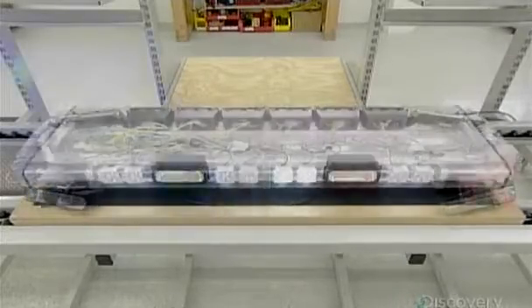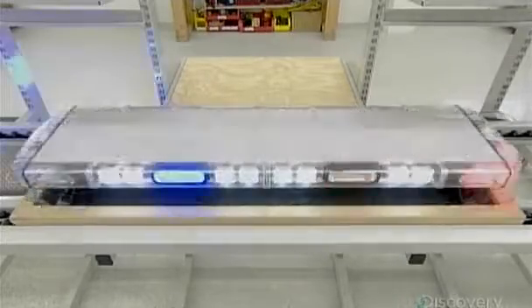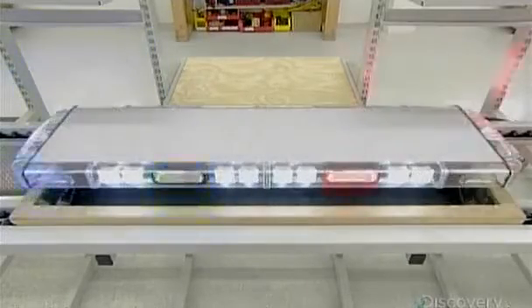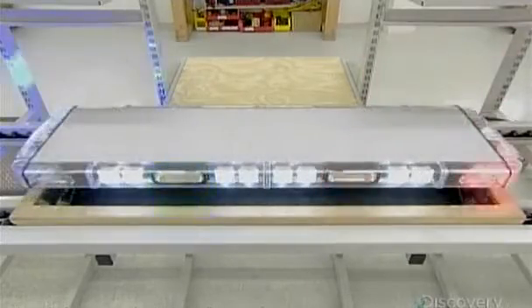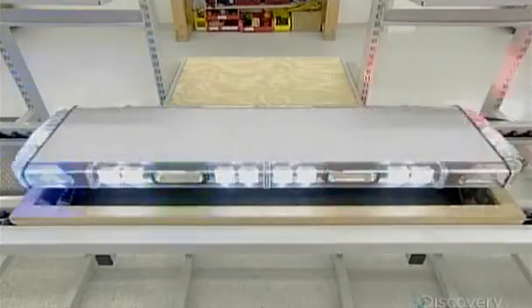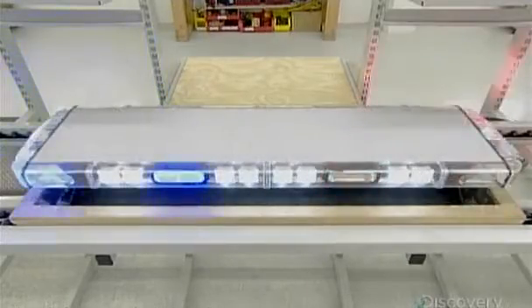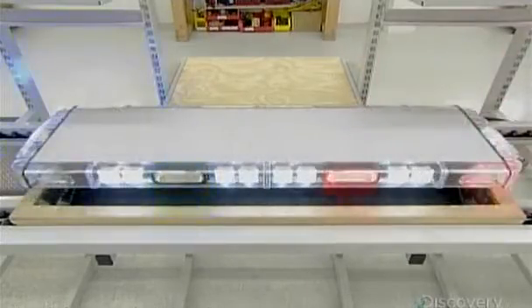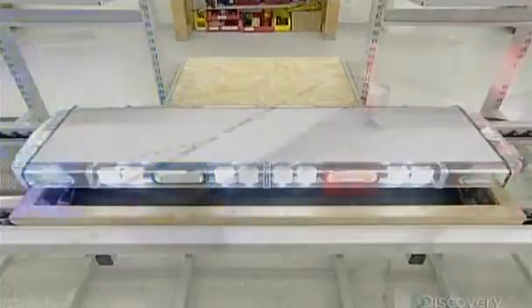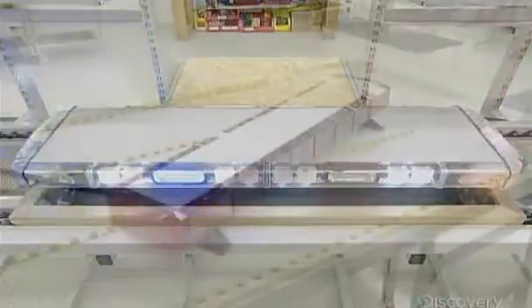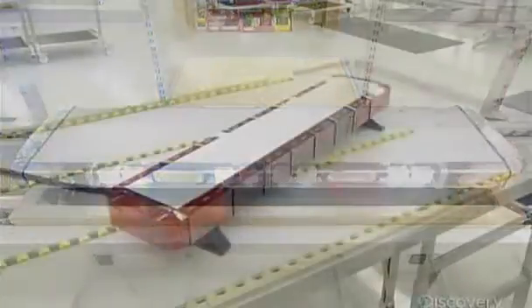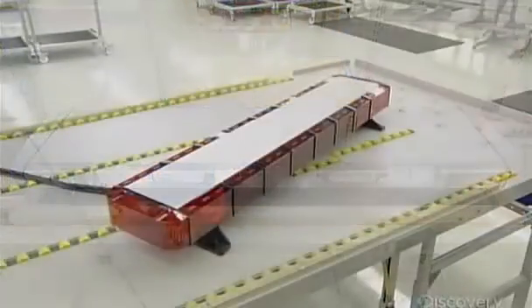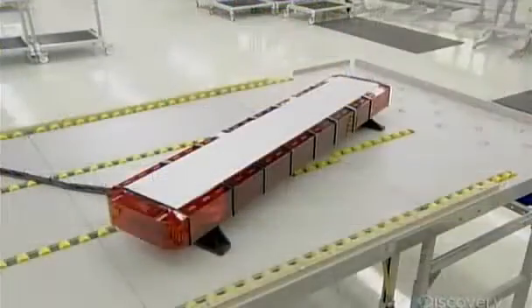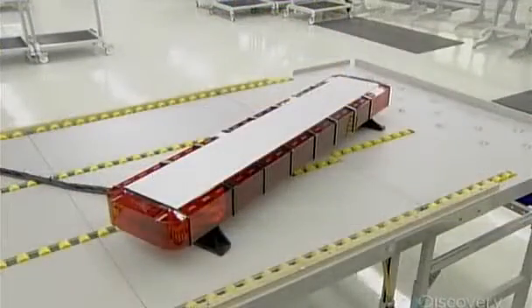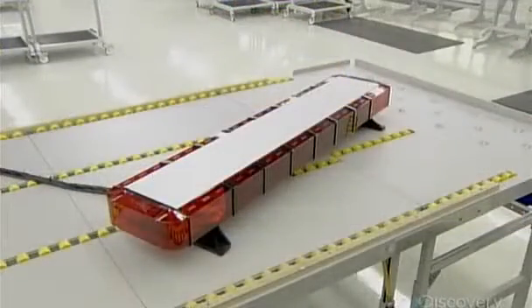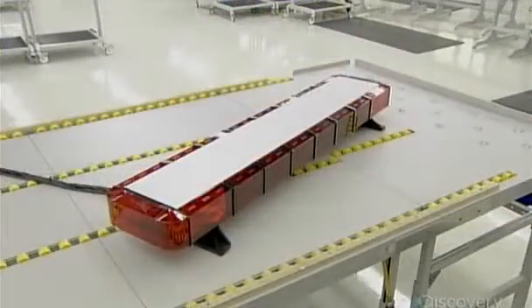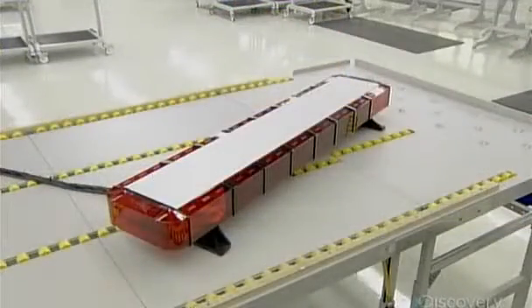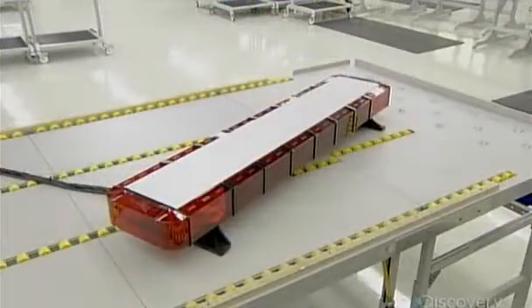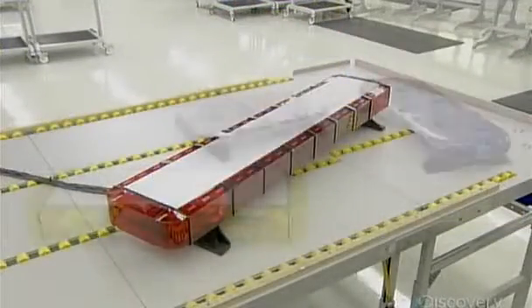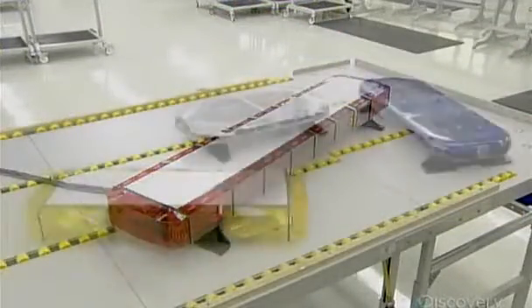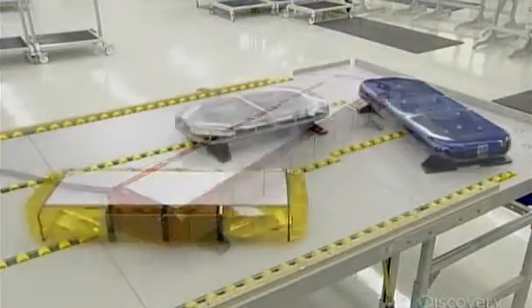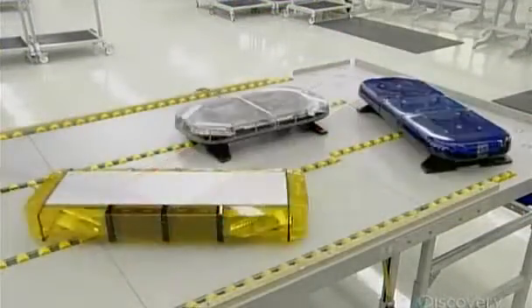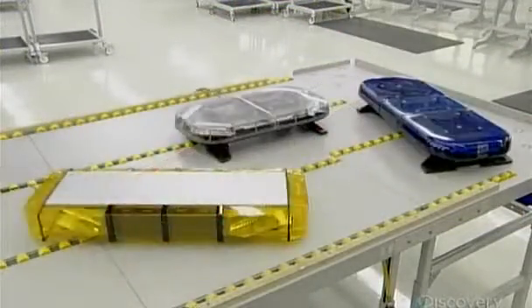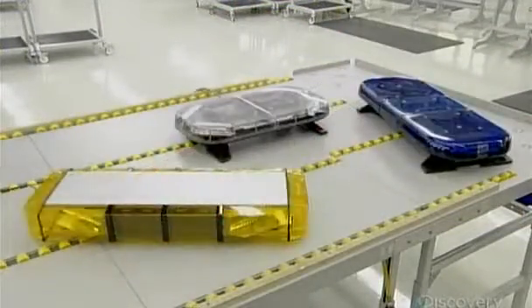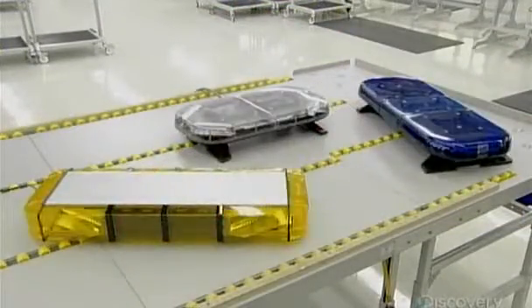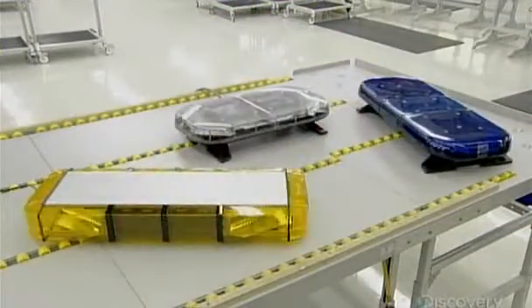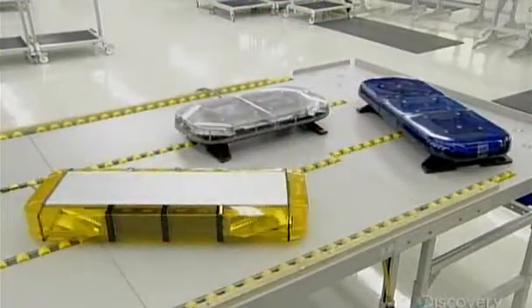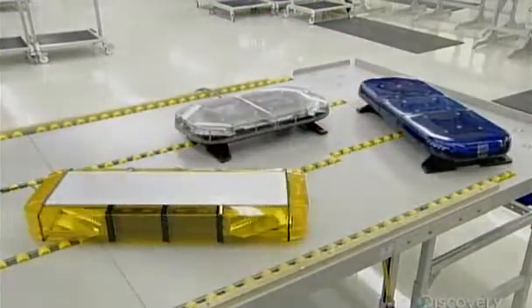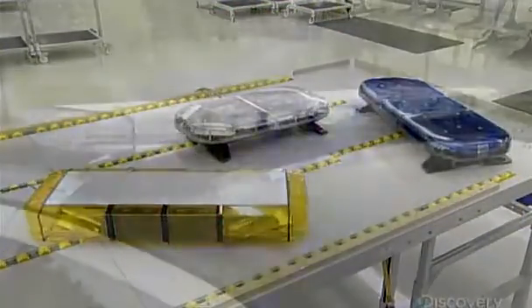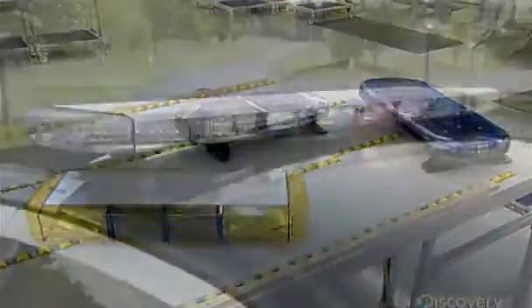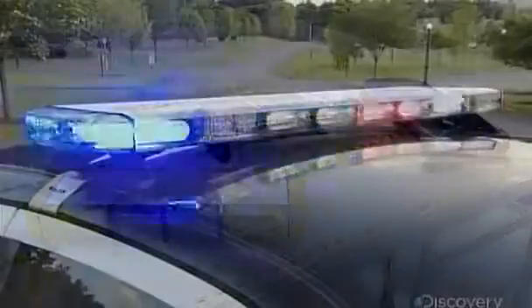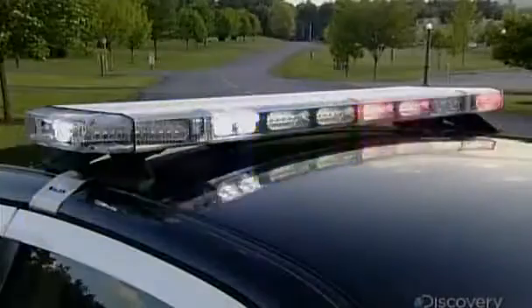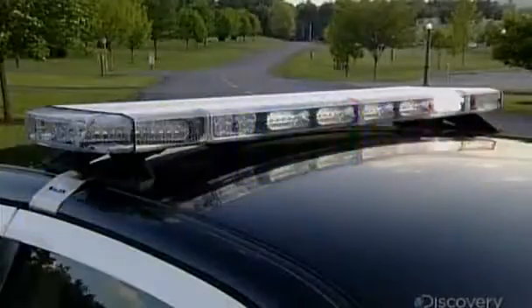After a final round of testing, the light bar is ready to hit the roof — and the road.